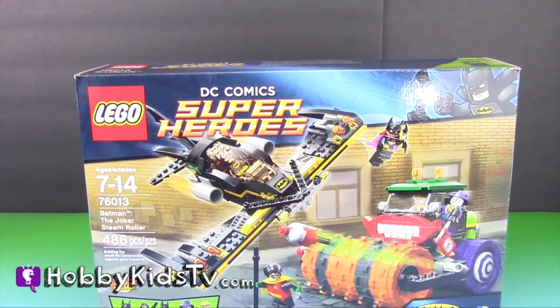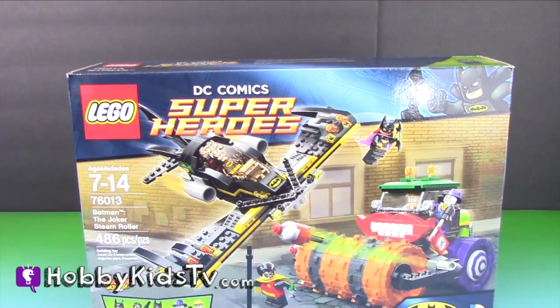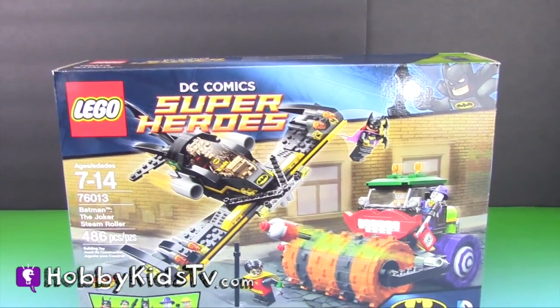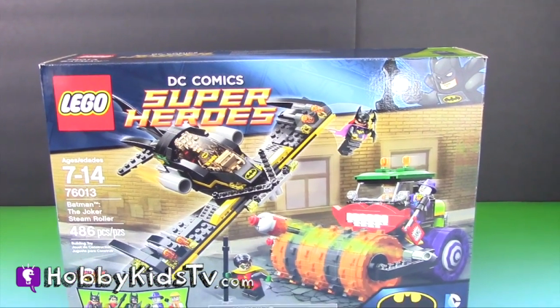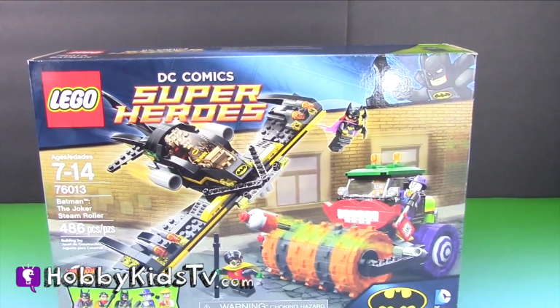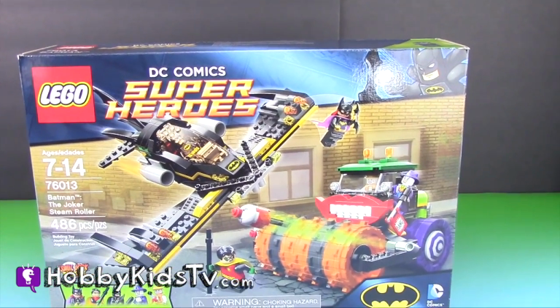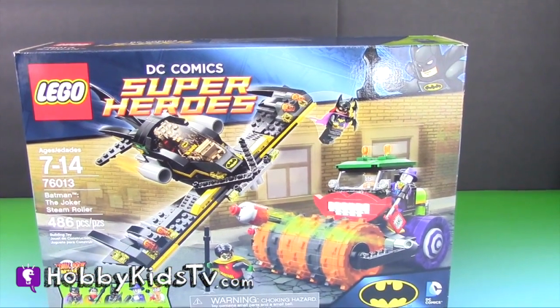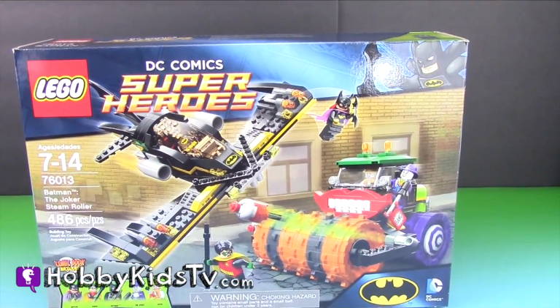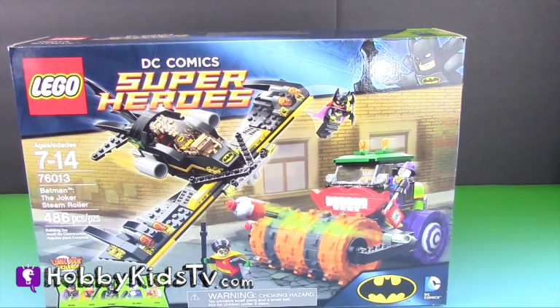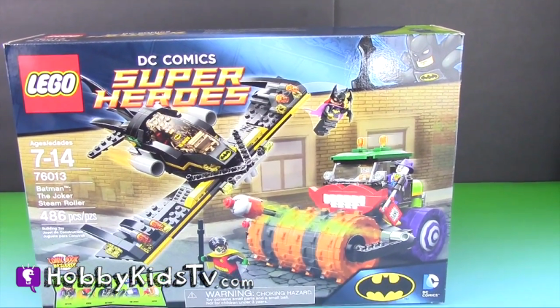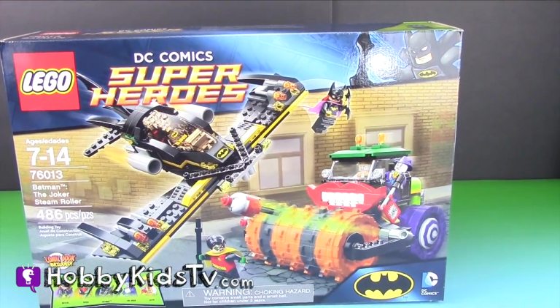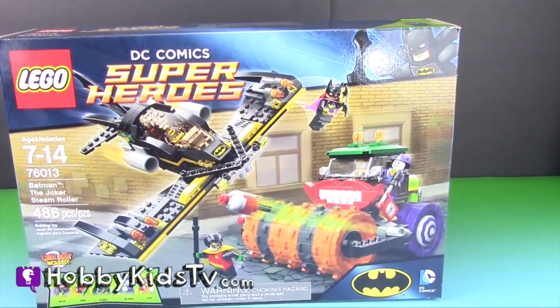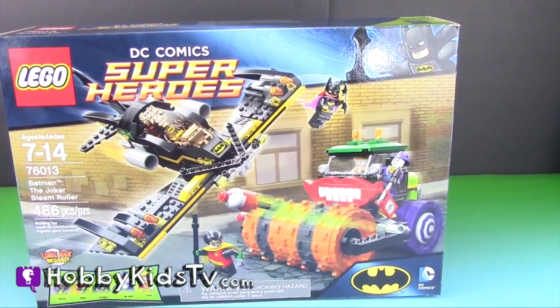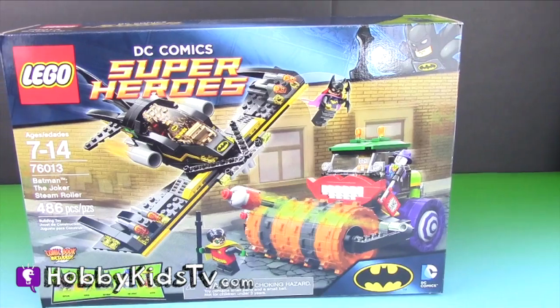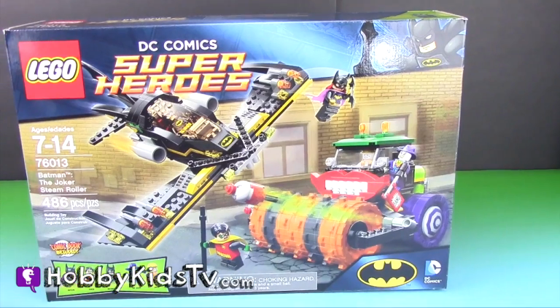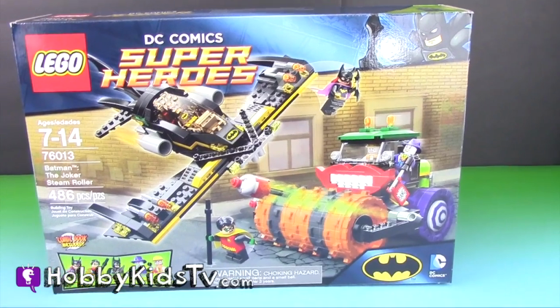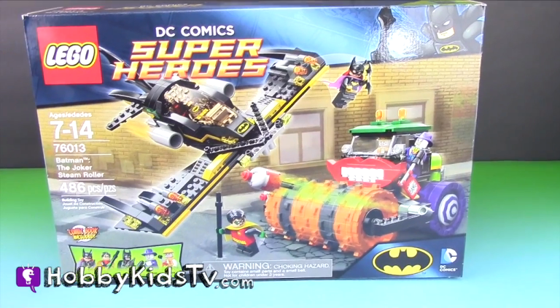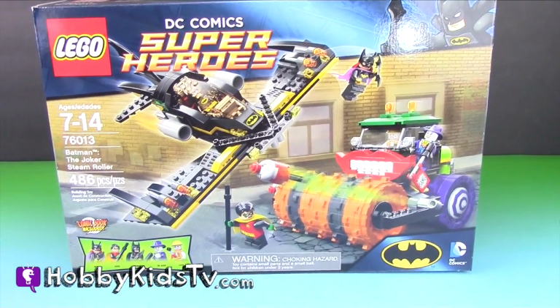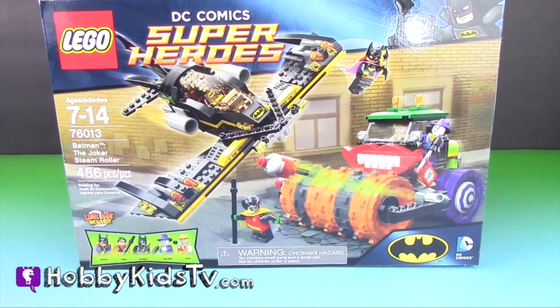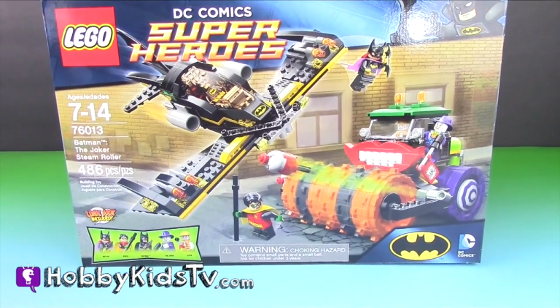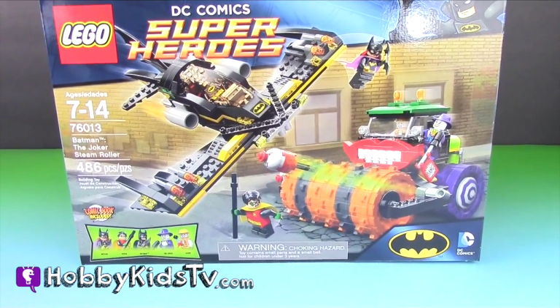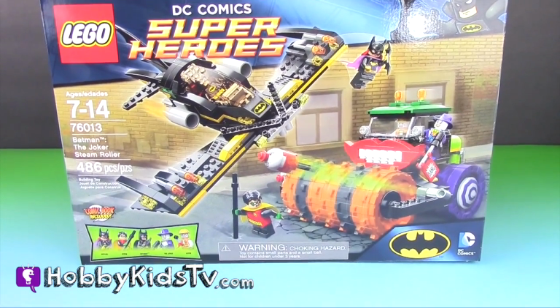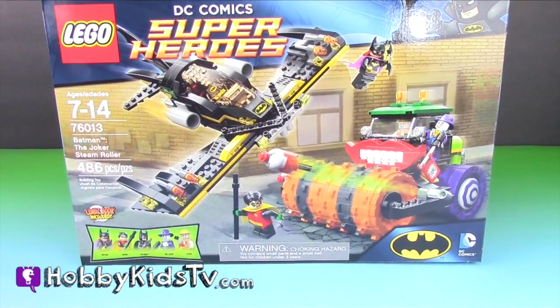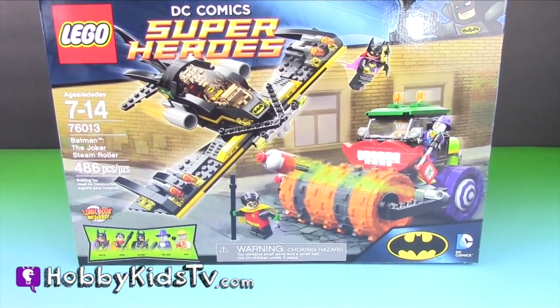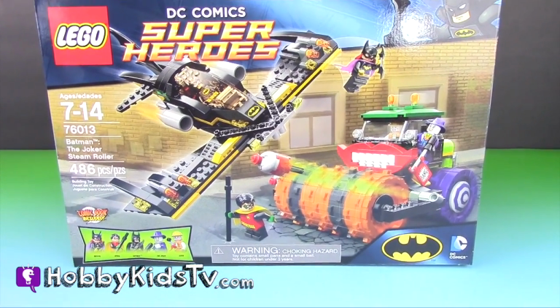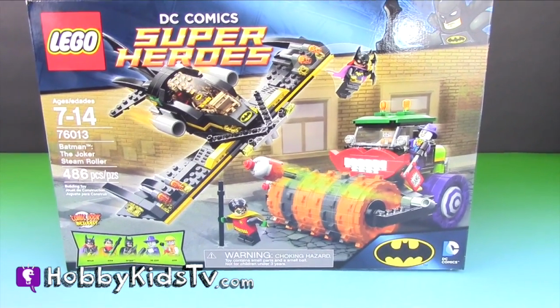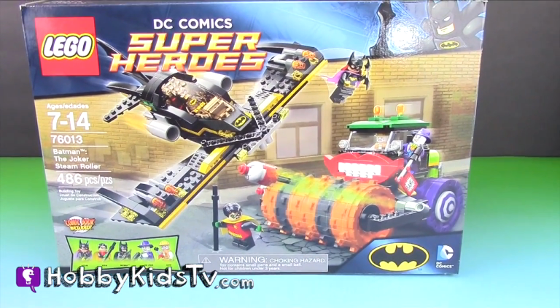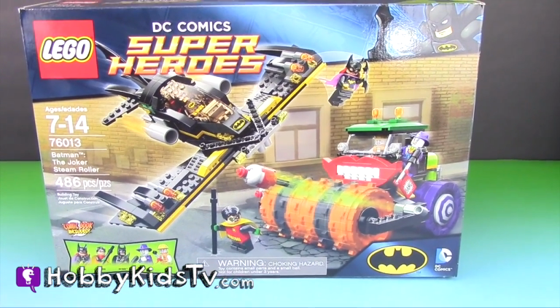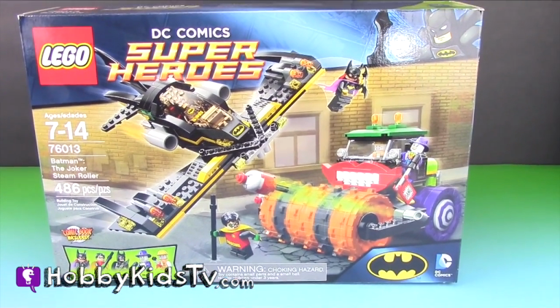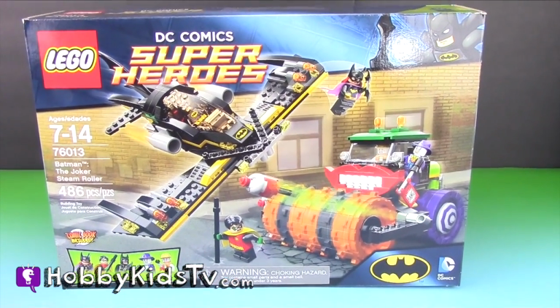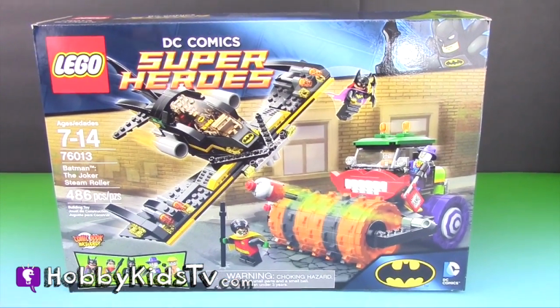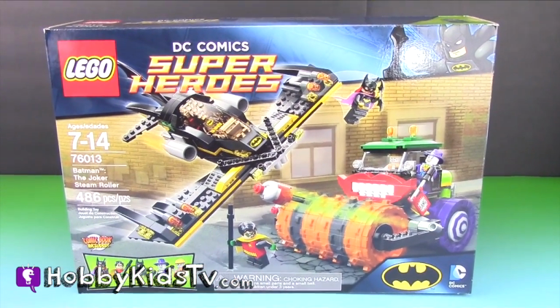It comes with Batgirl, Robin, Batman, the Joker, and one of Joker's goons.